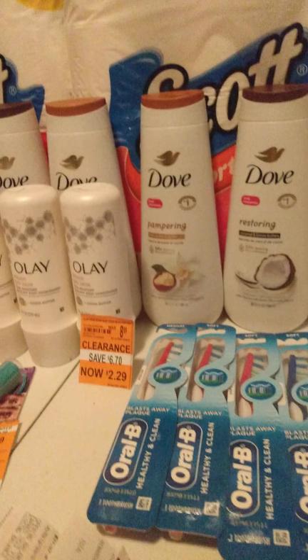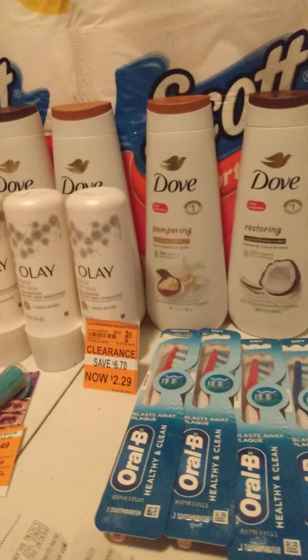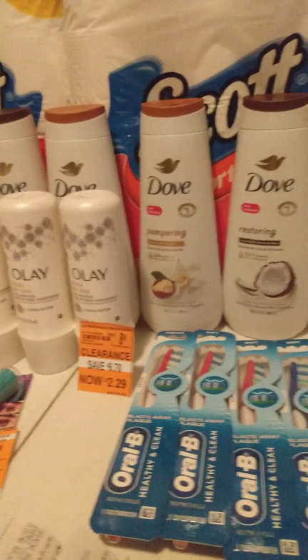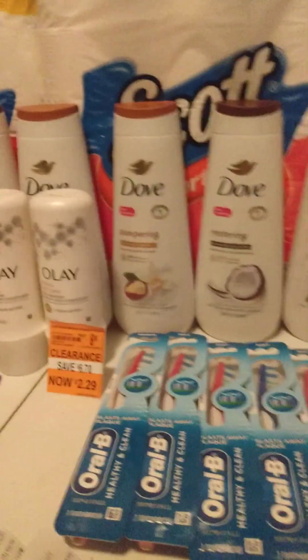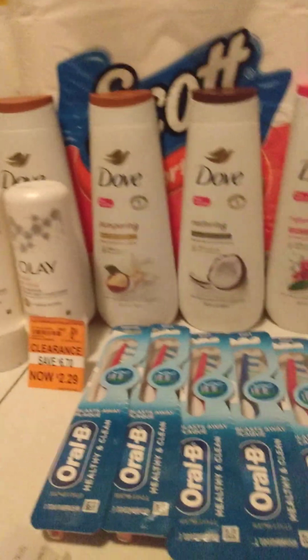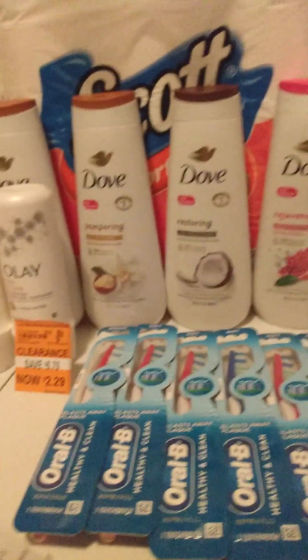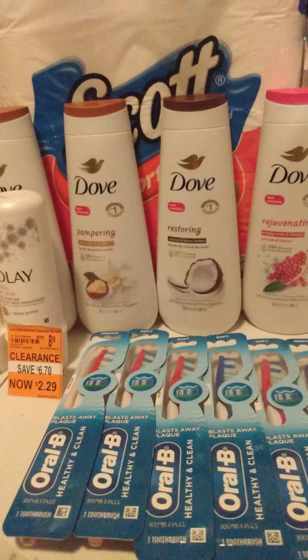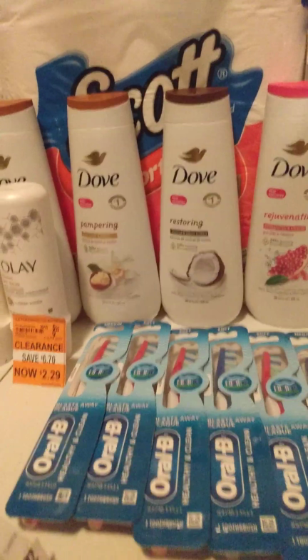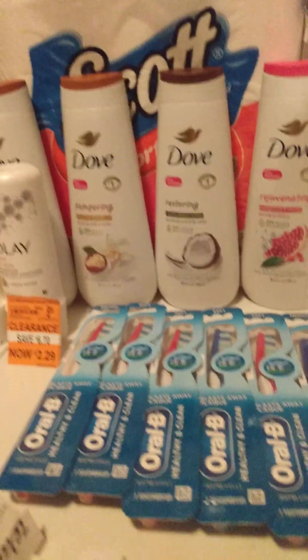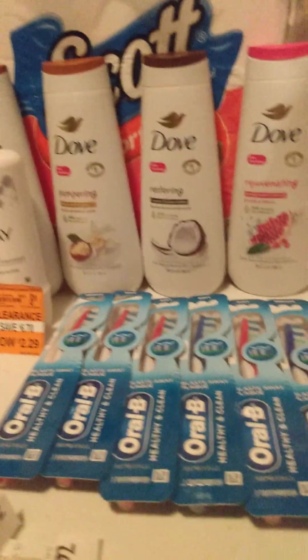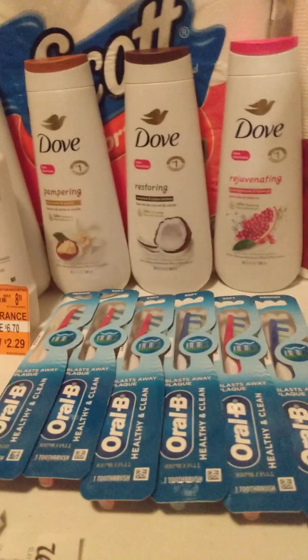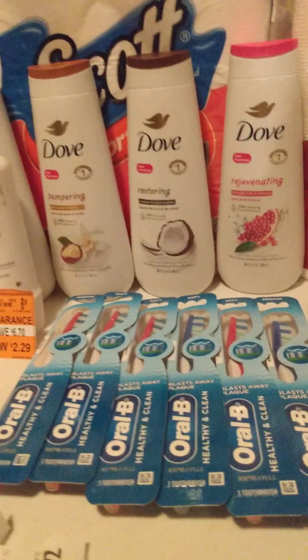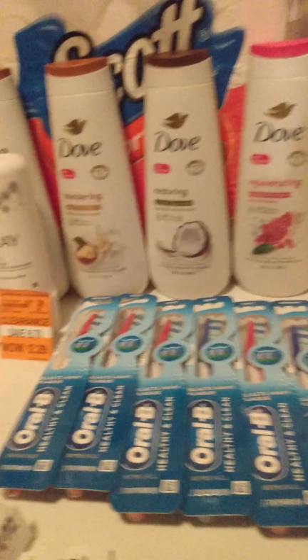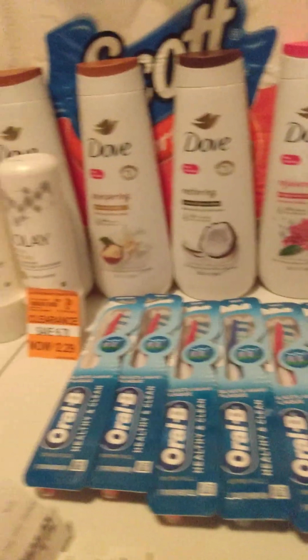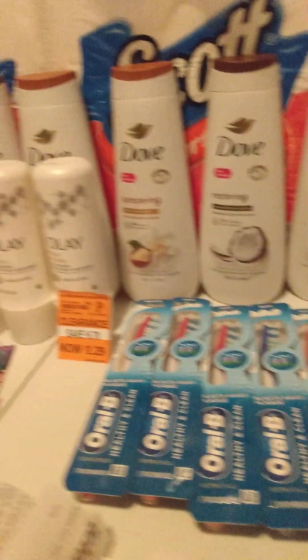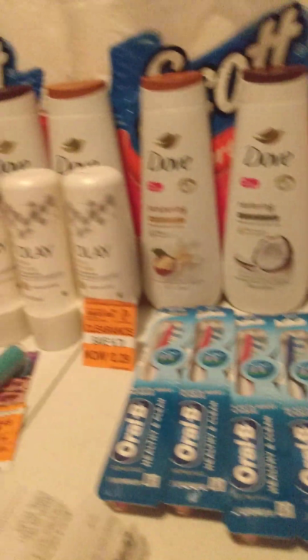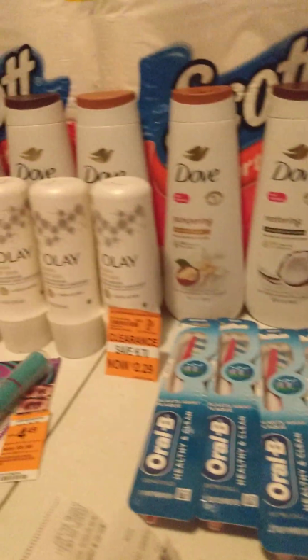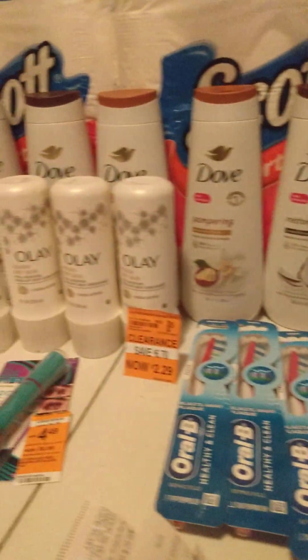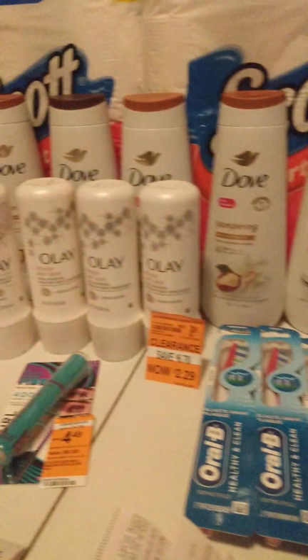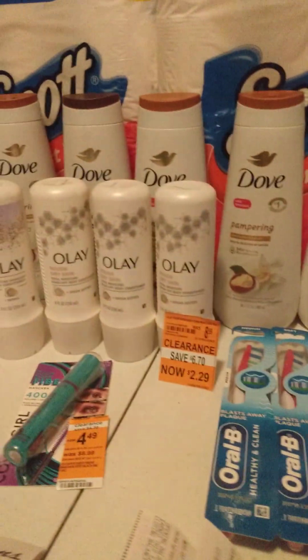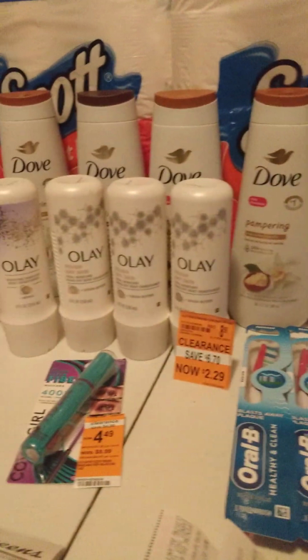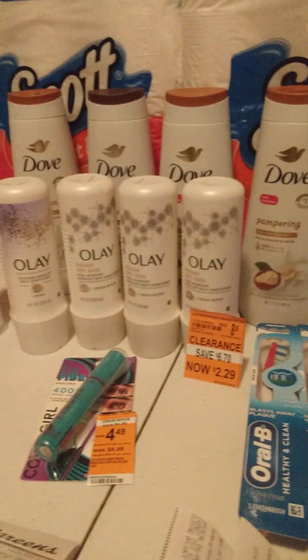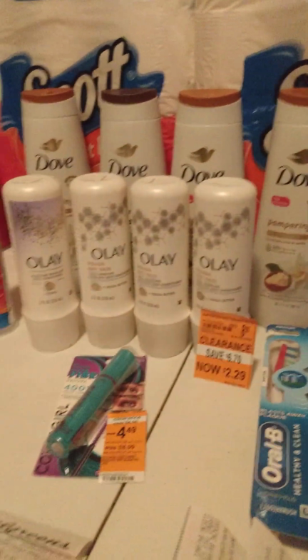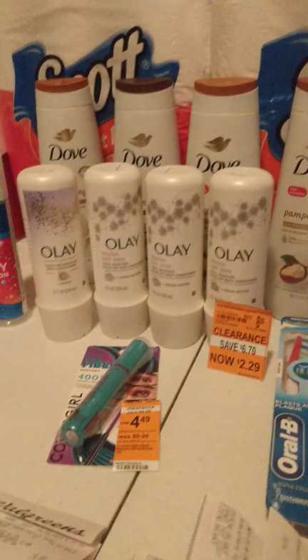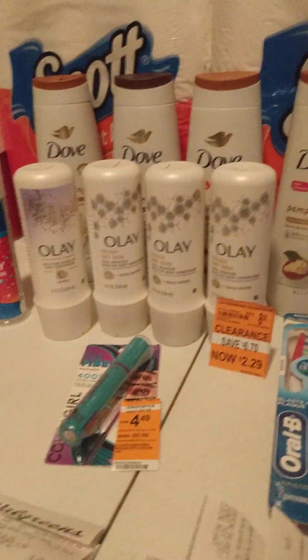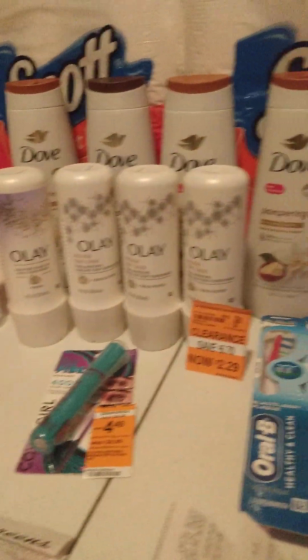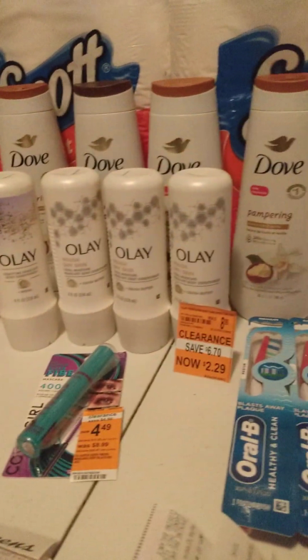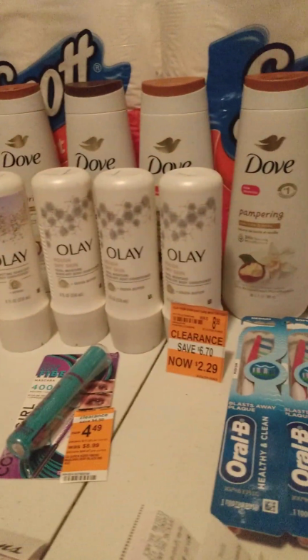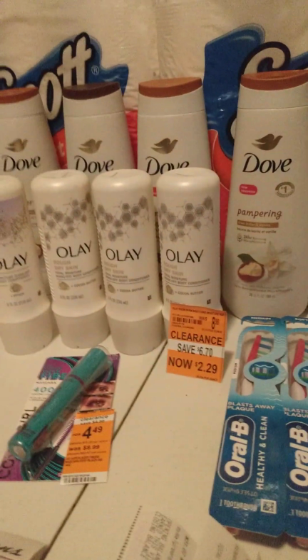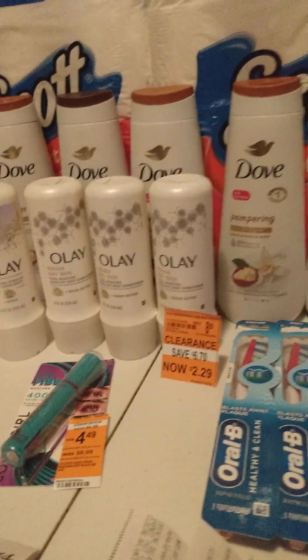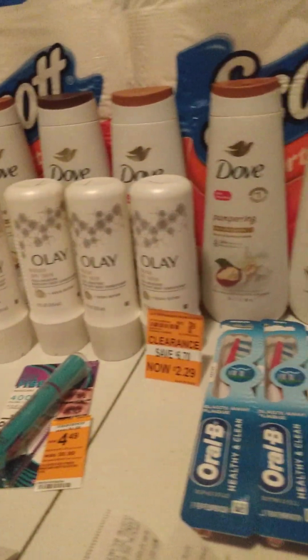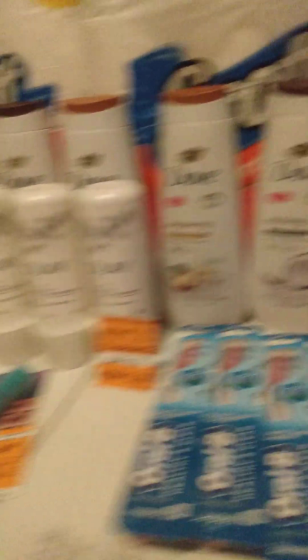Hi, welcome back to my channel. Here's my latest Walgreens haul. Let's get into it.